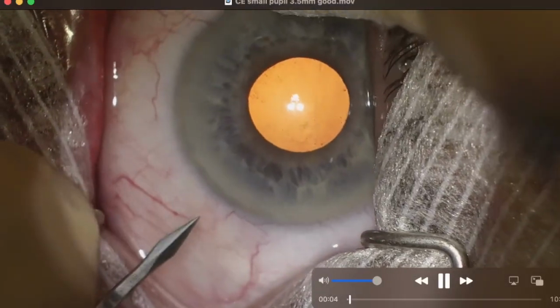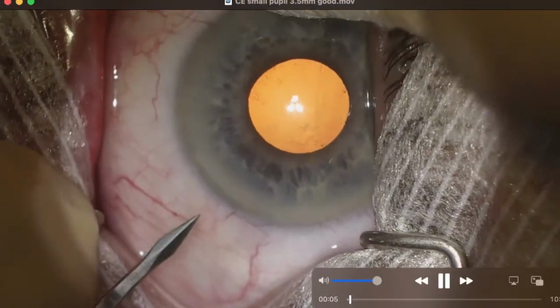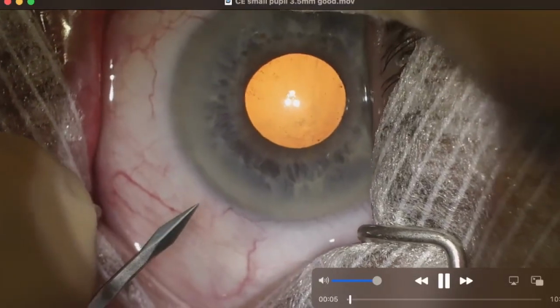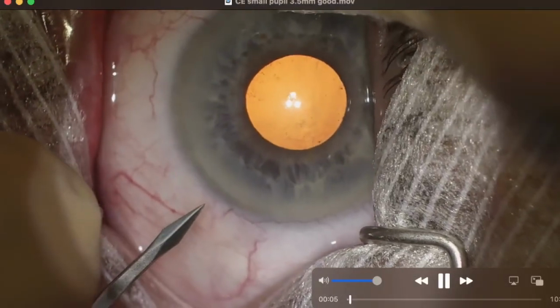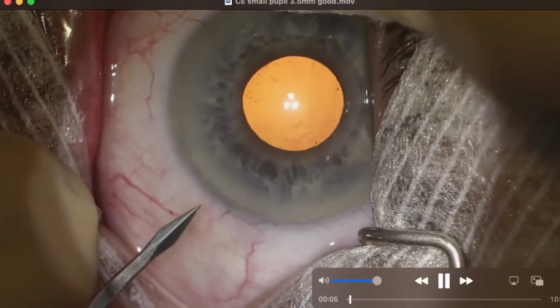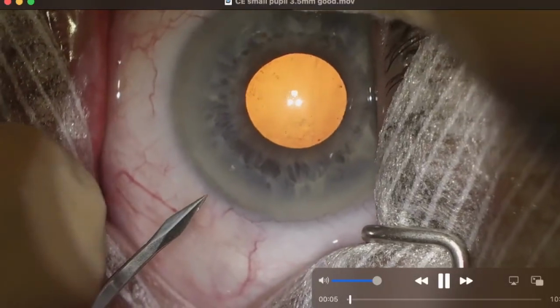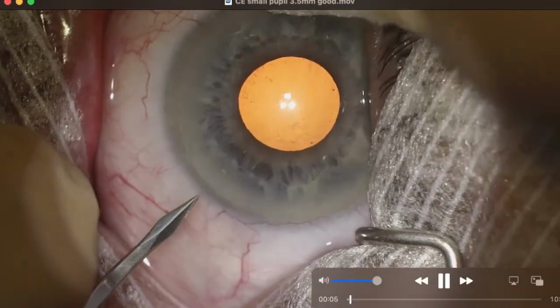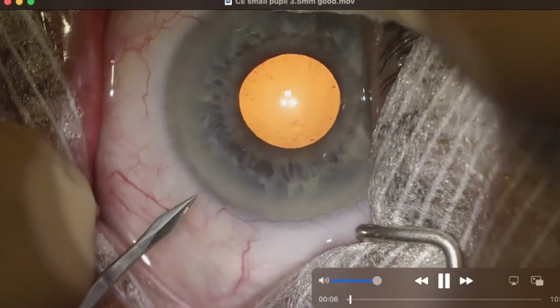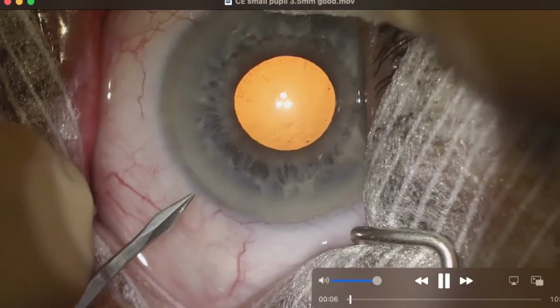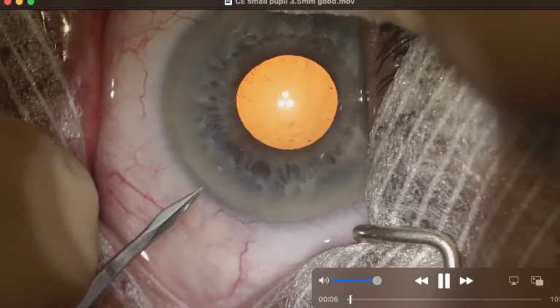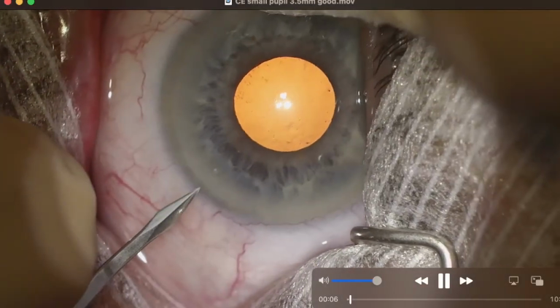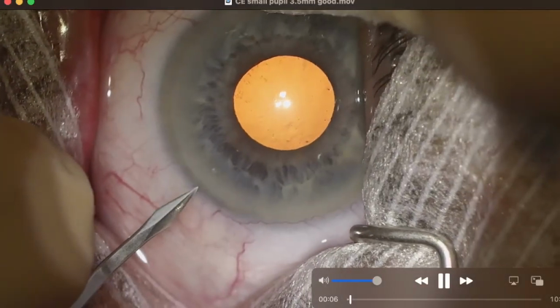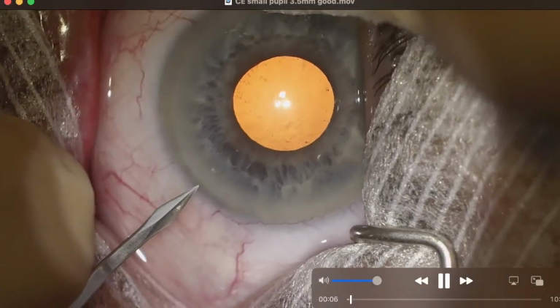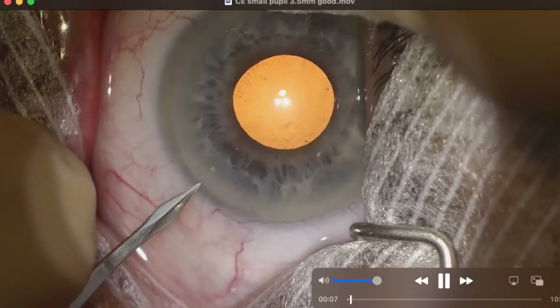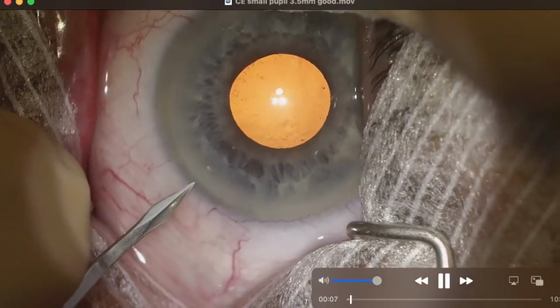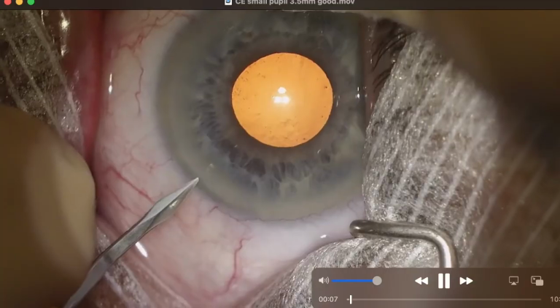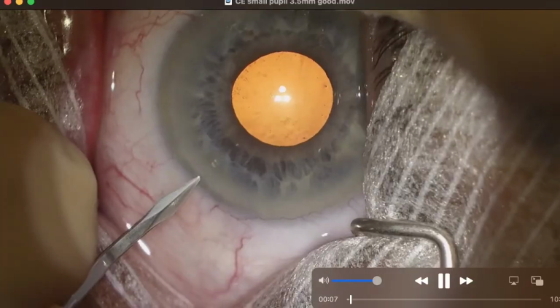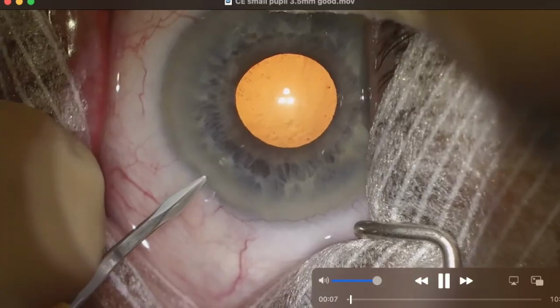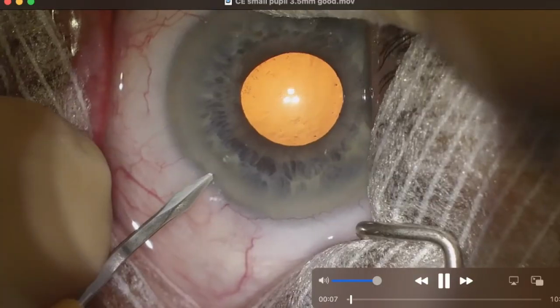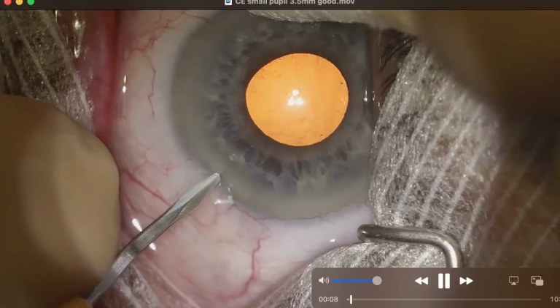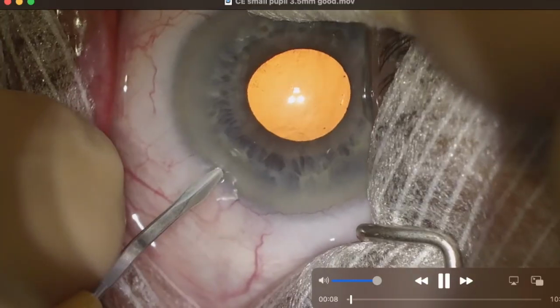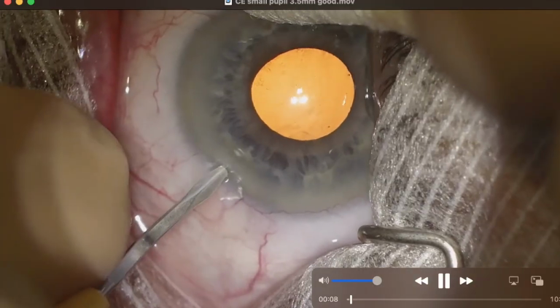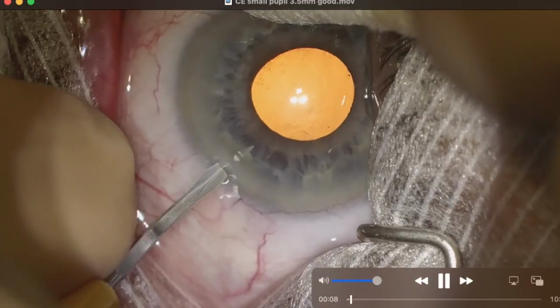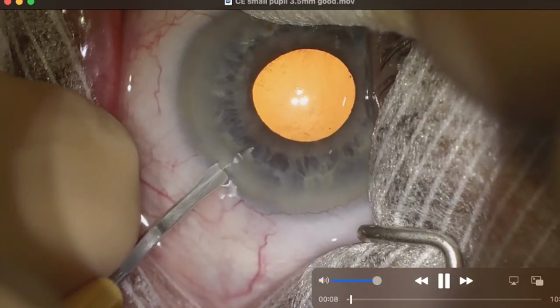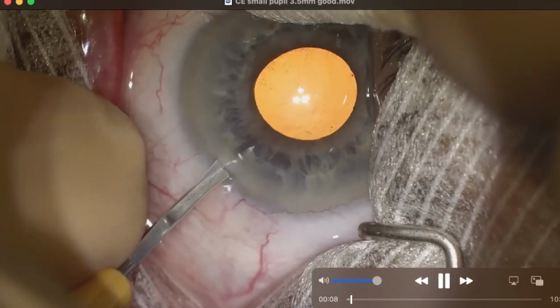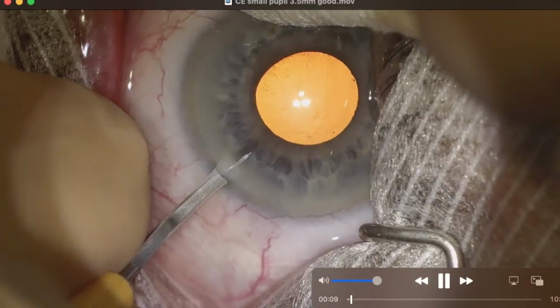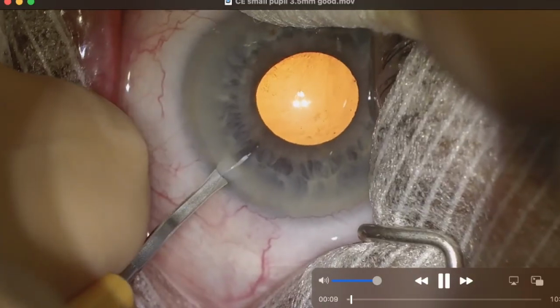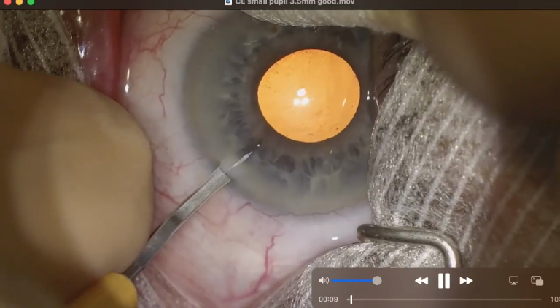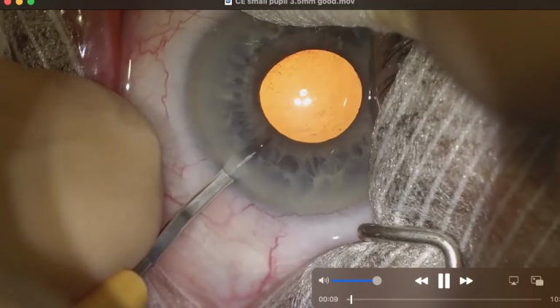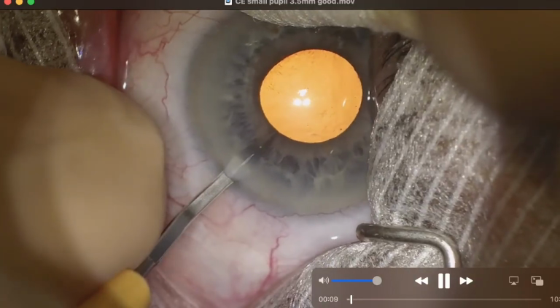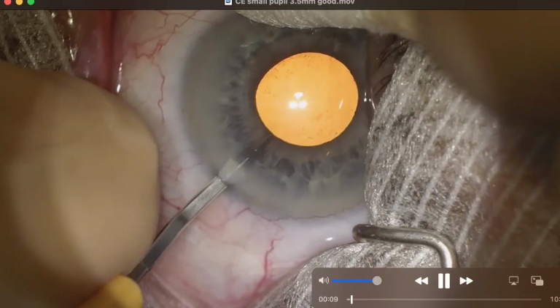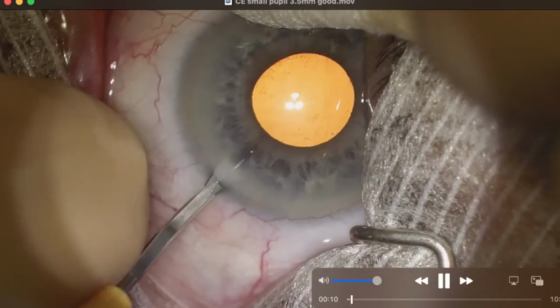Hi, Mohamed Elmala here. I wanted to show a case of how I manage a small pupil.